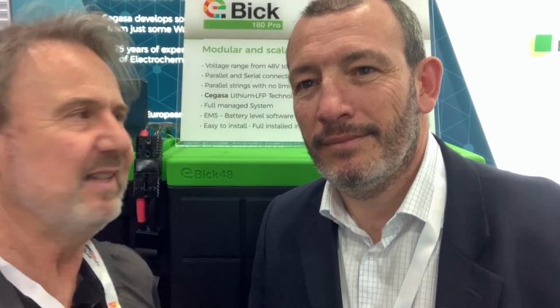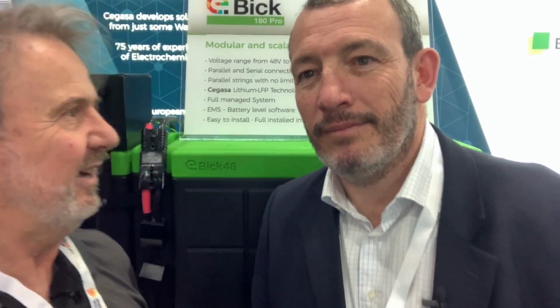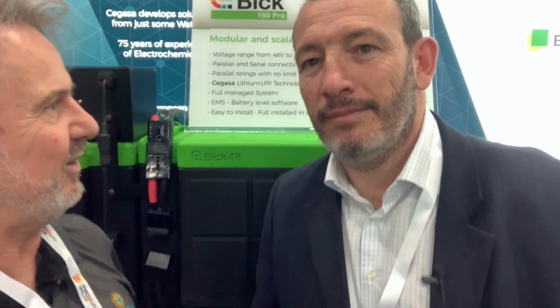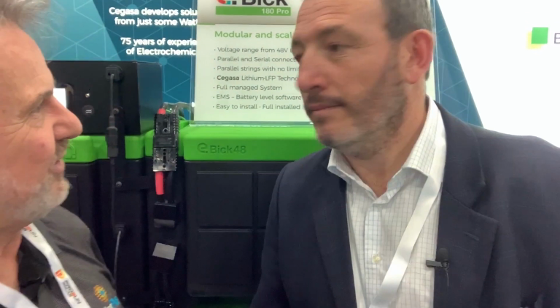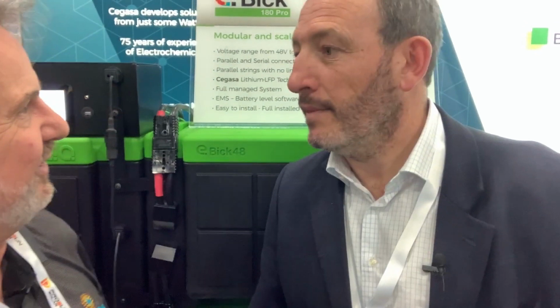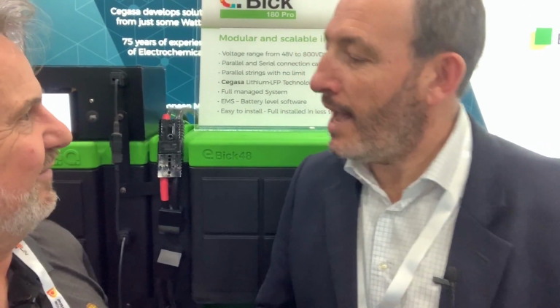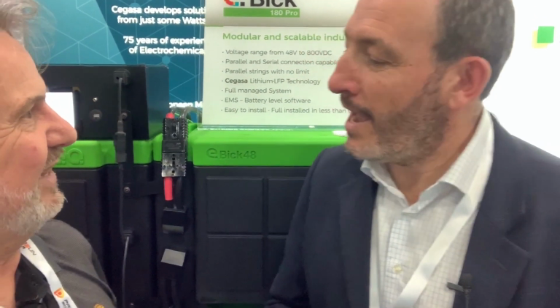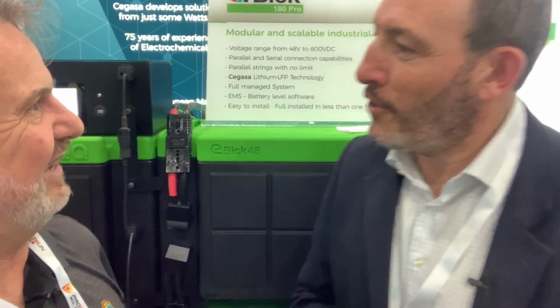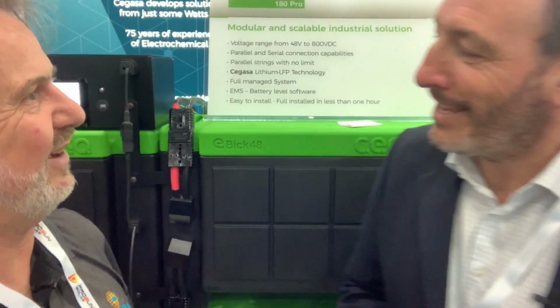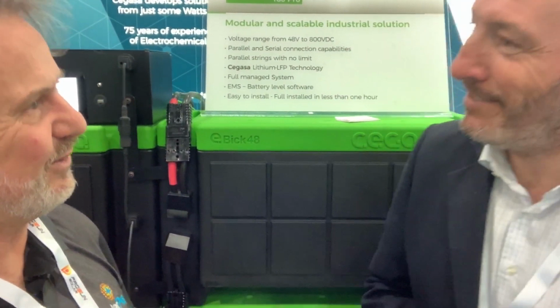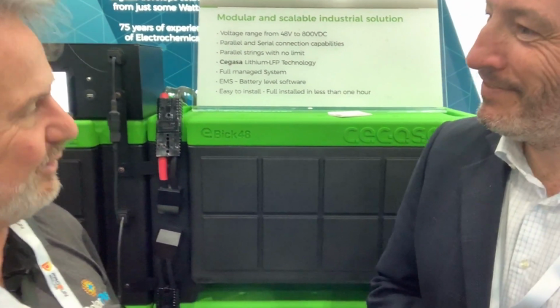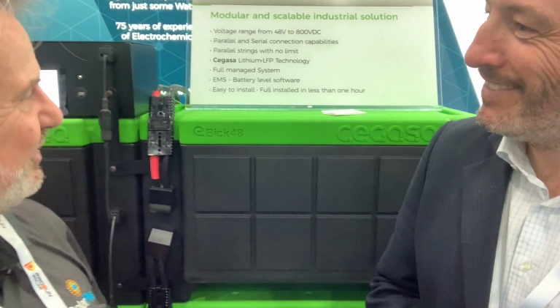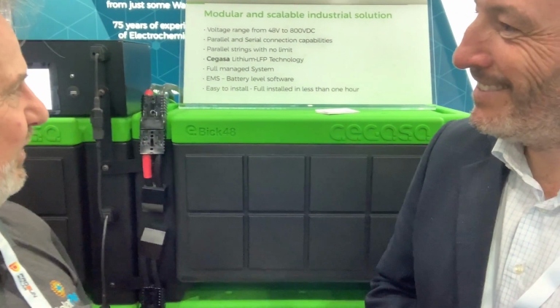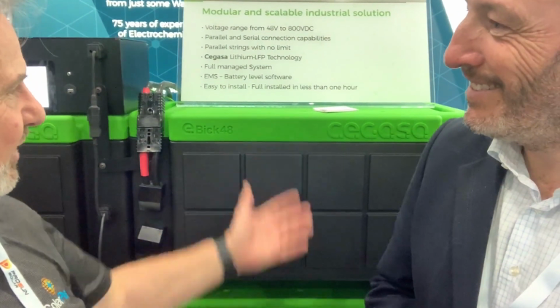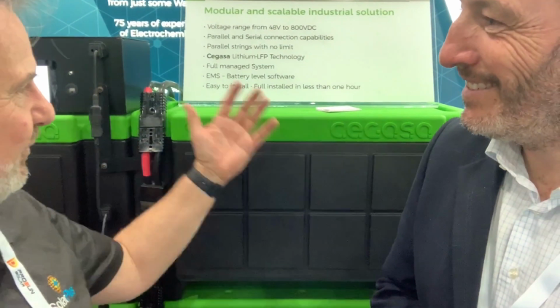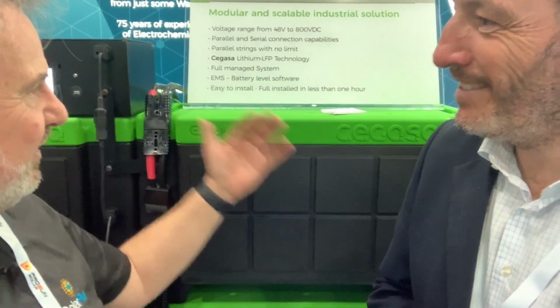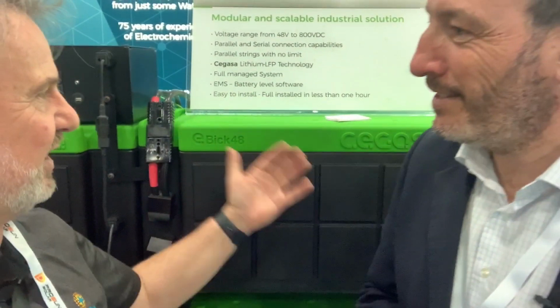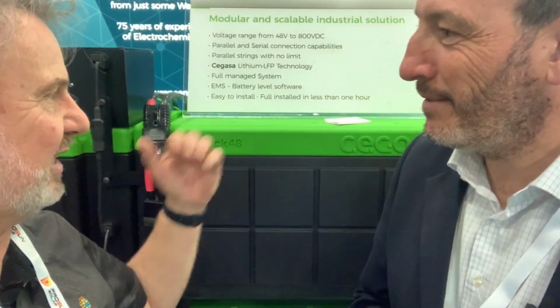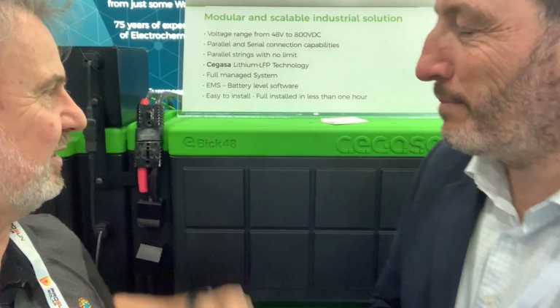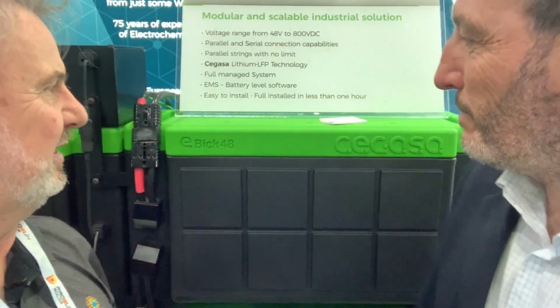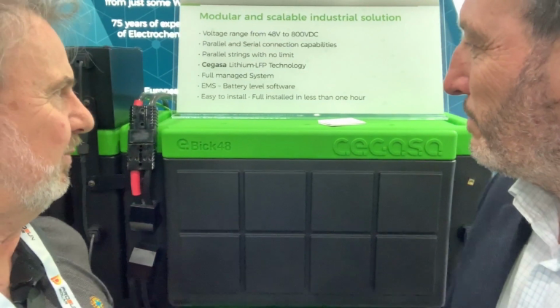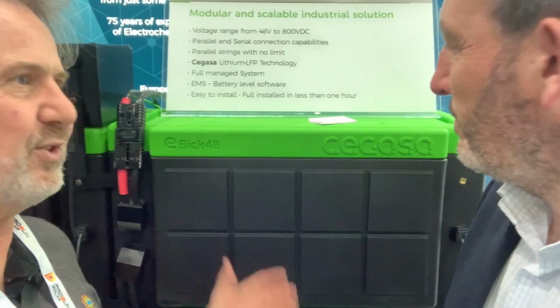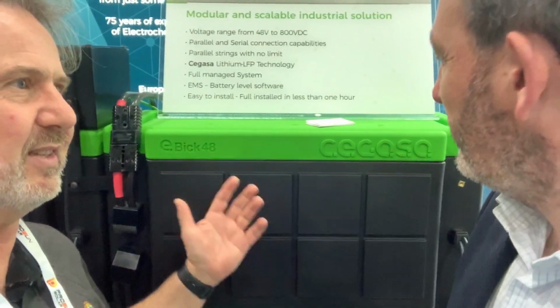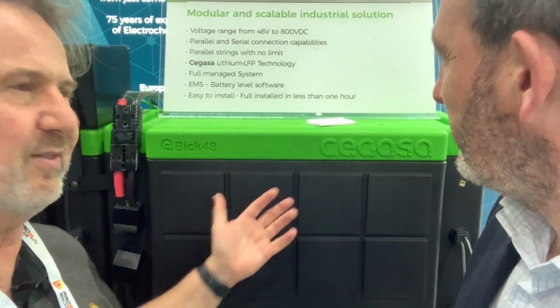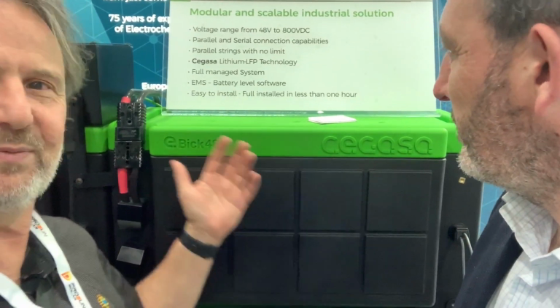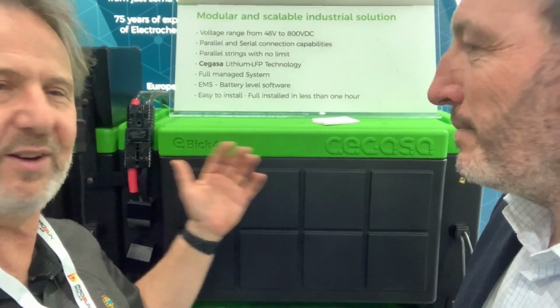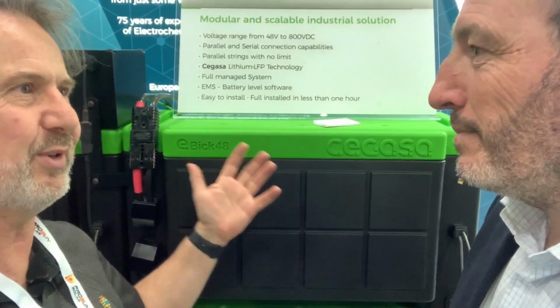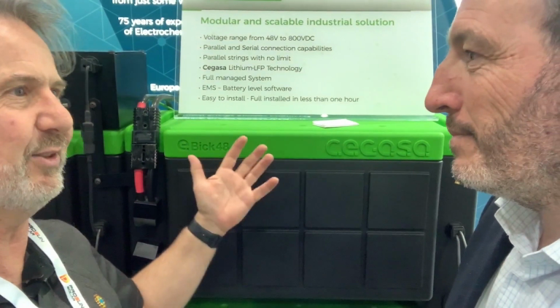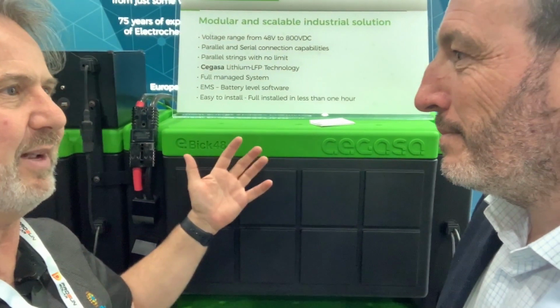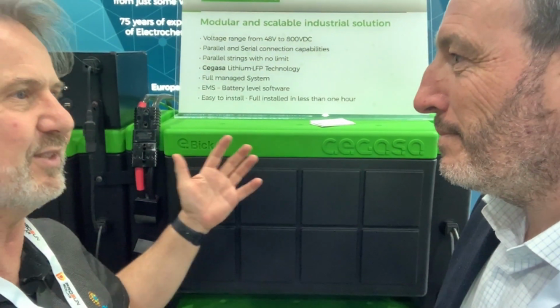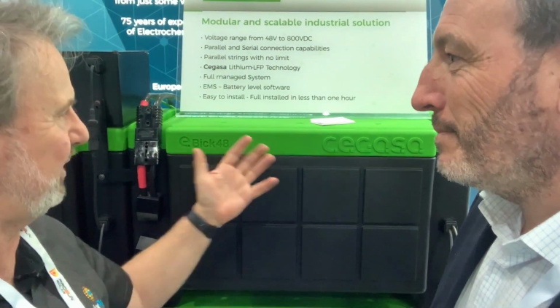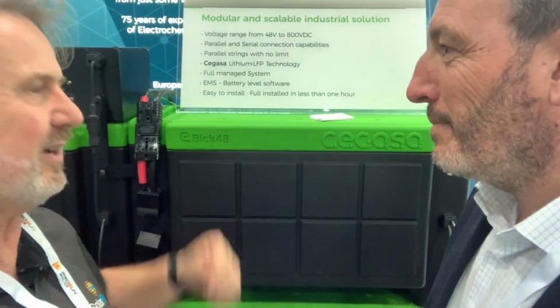Hi Alberto. Hi, how are you doing? I'm very good. So here we are in front of the Sigasa battery. Very pretty looking battery. Tell me about it.